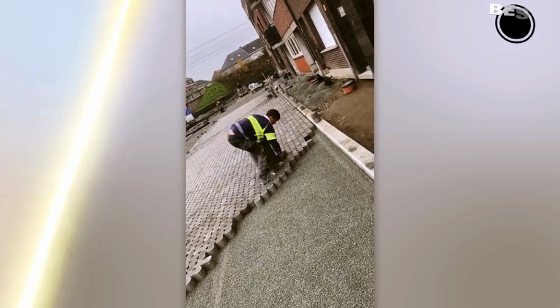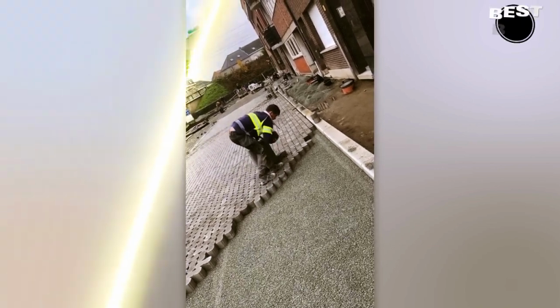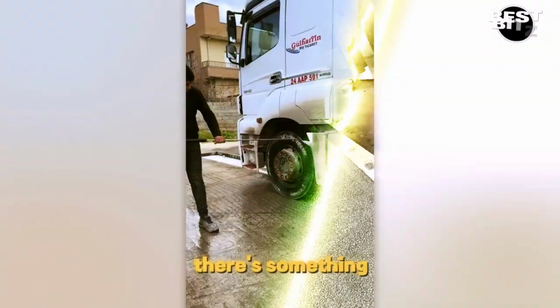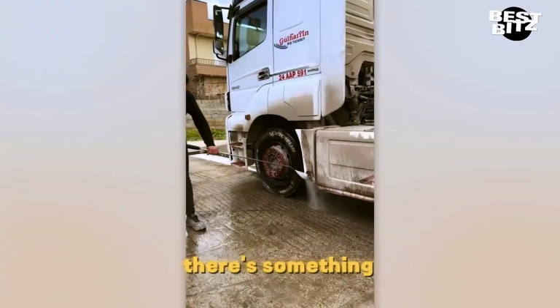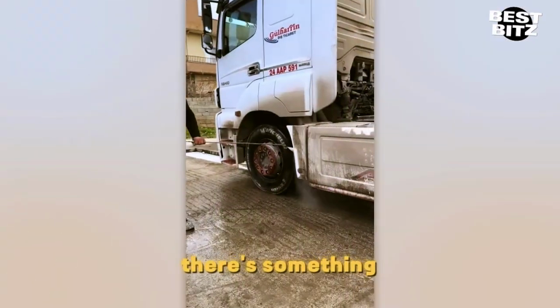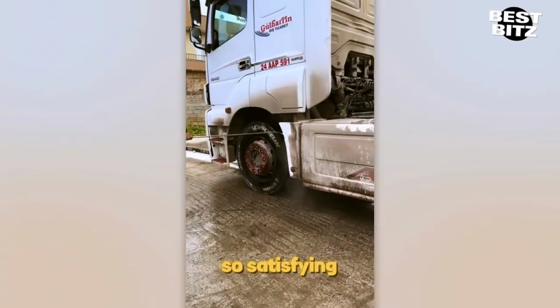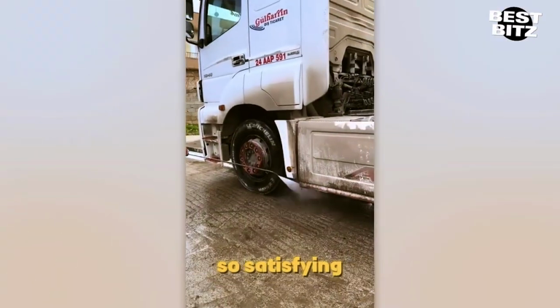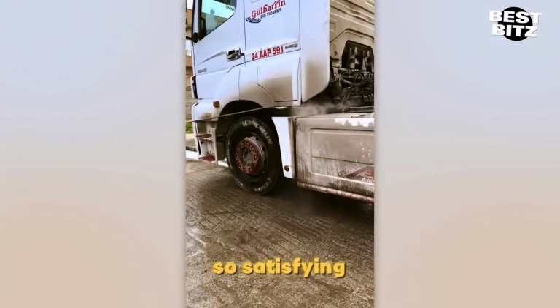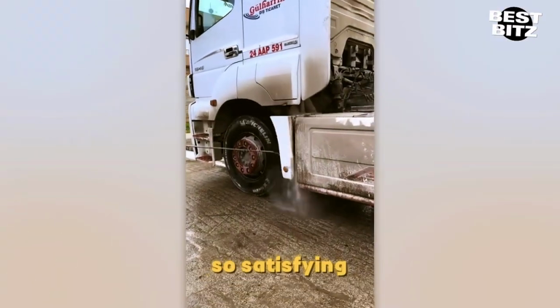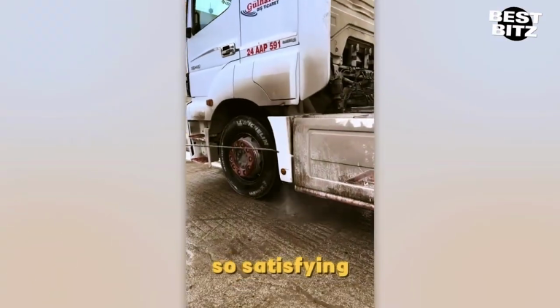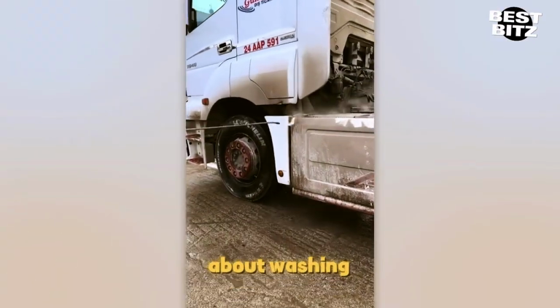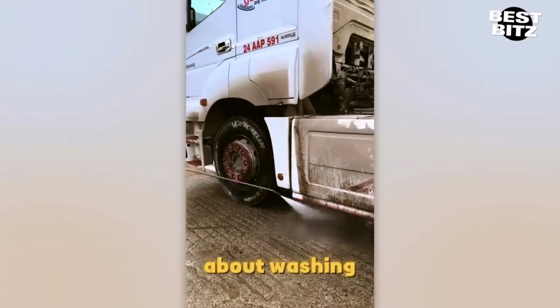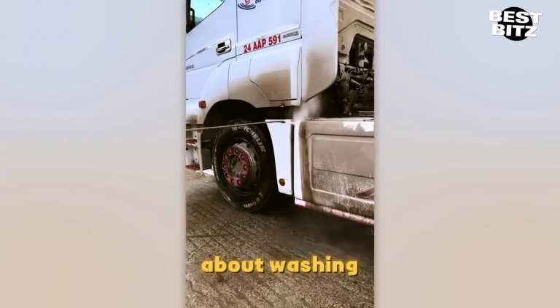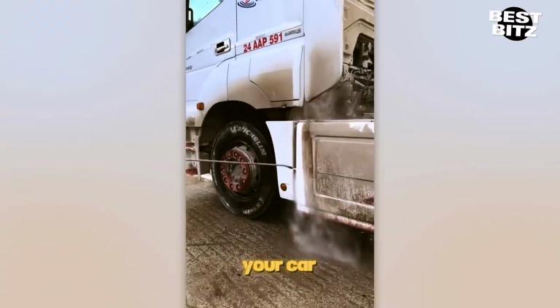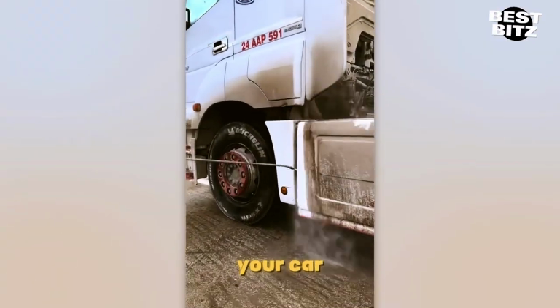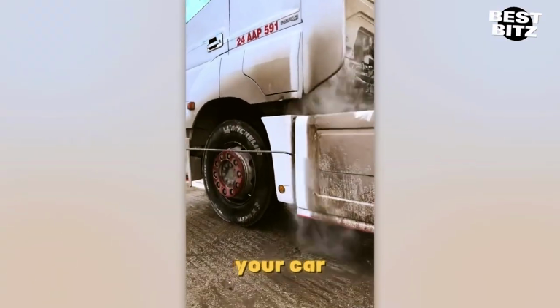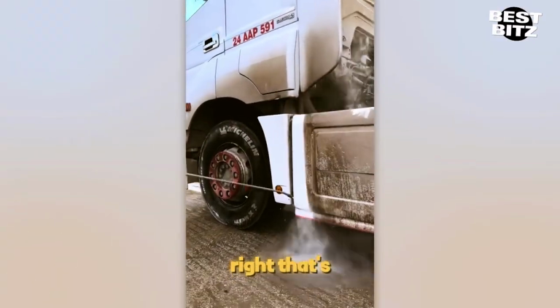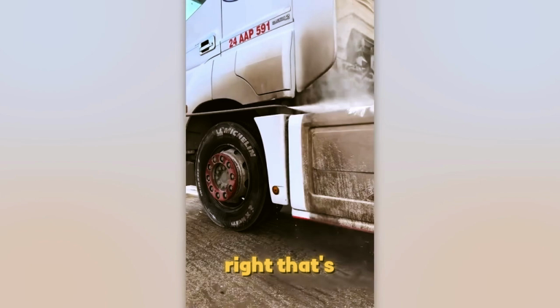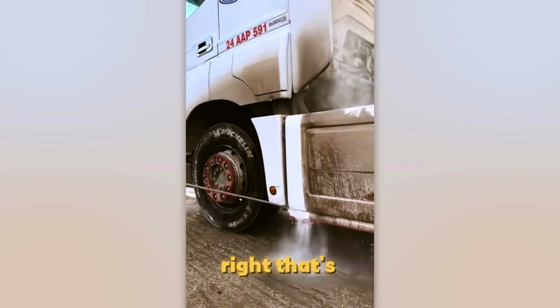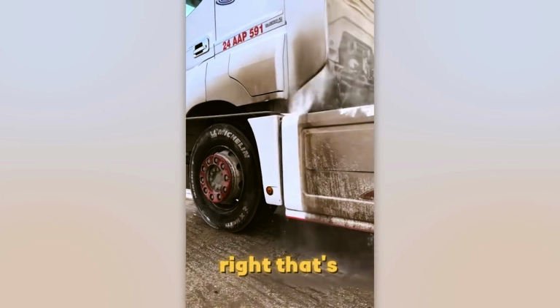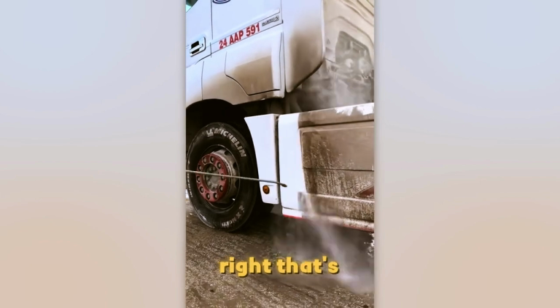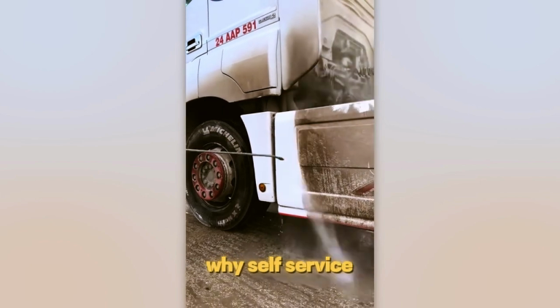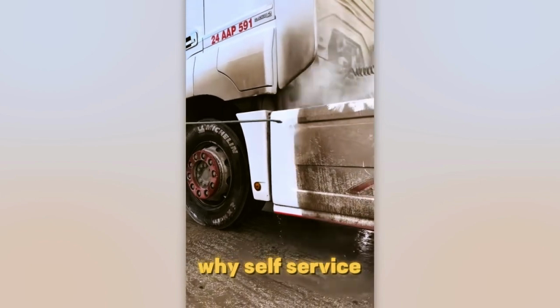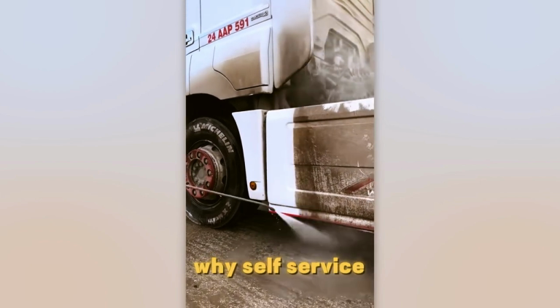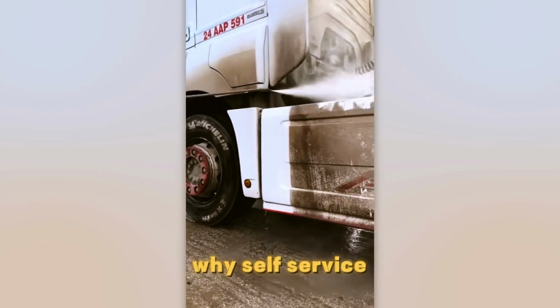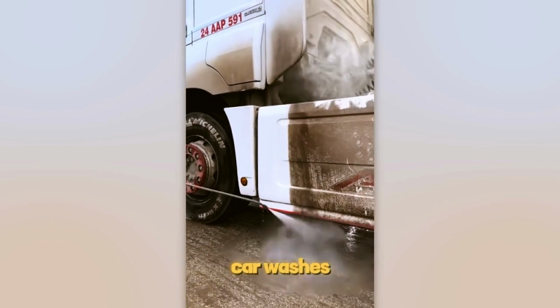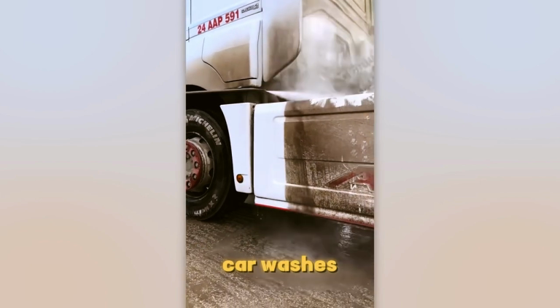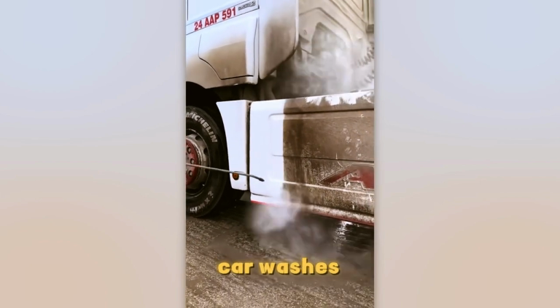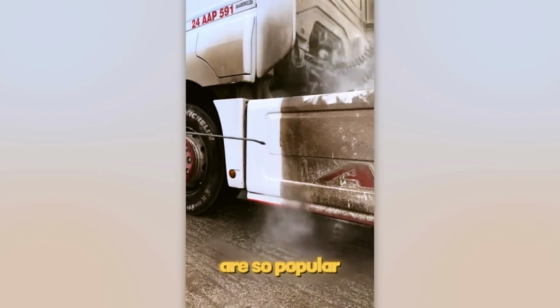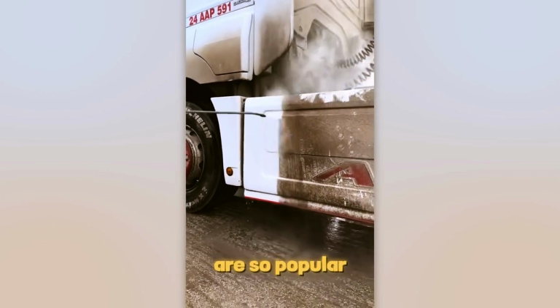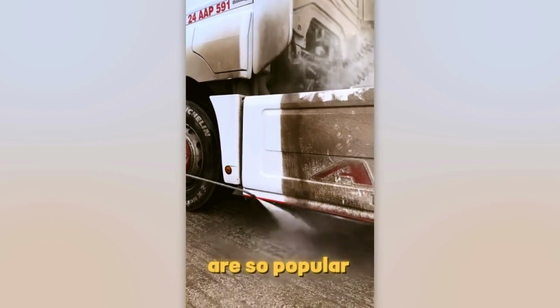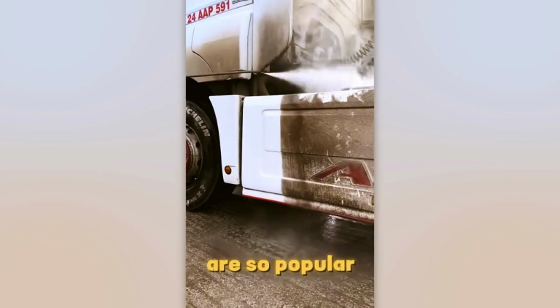There's something so satisfying about washing your car, right? That's why self-service car washes are so popular.